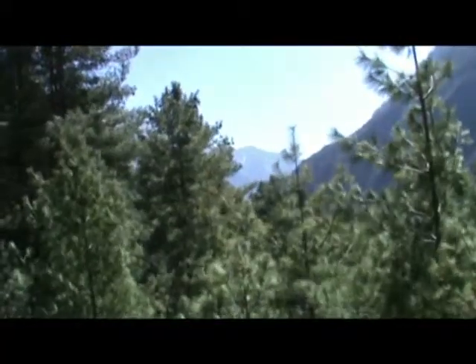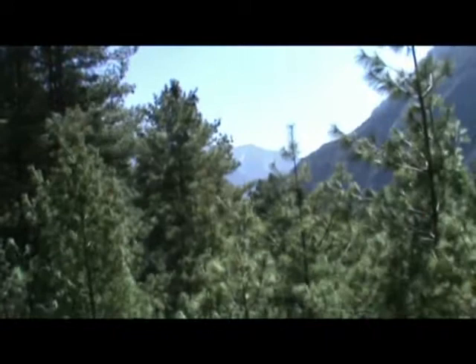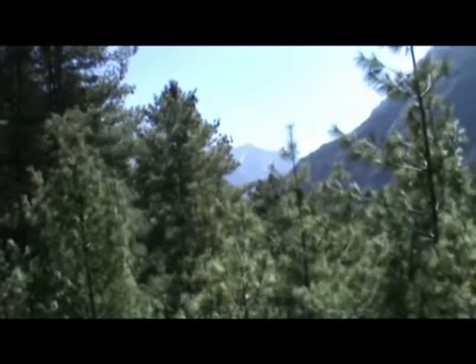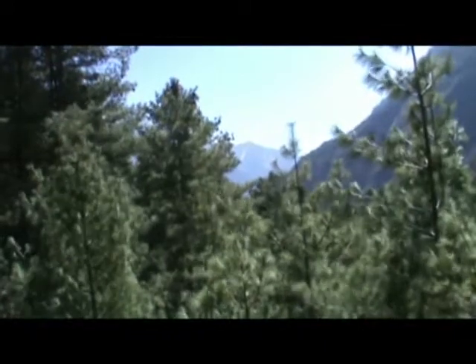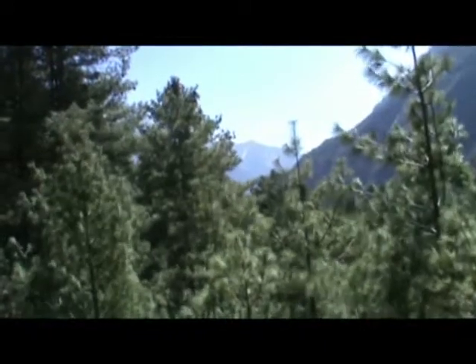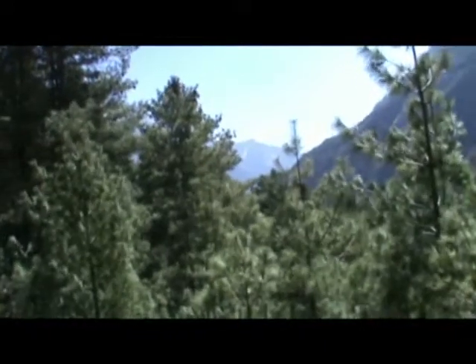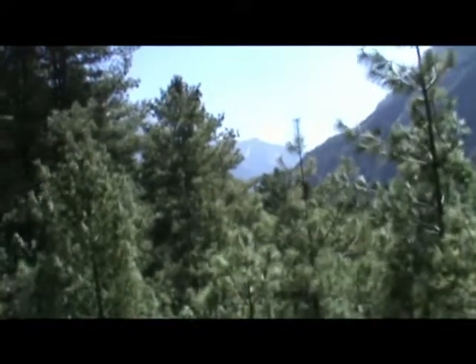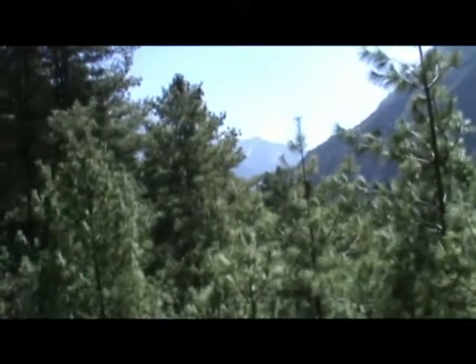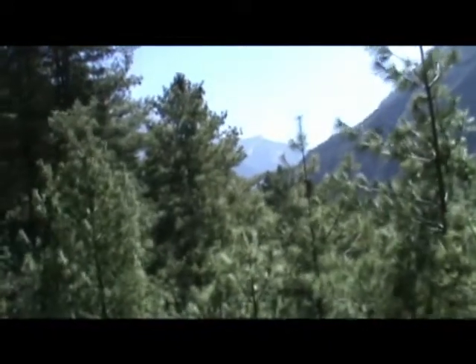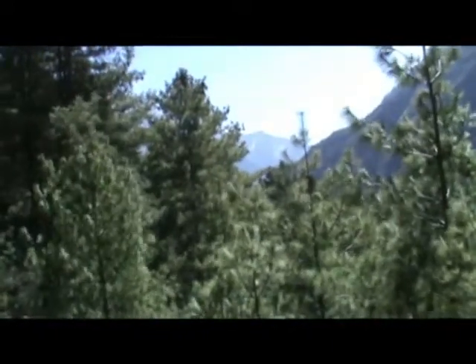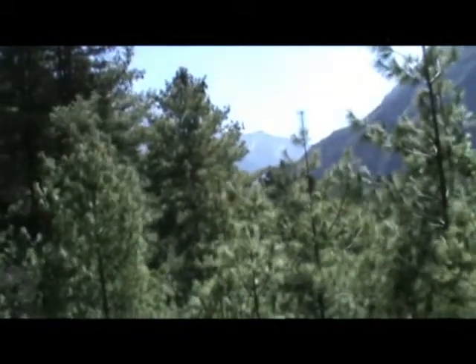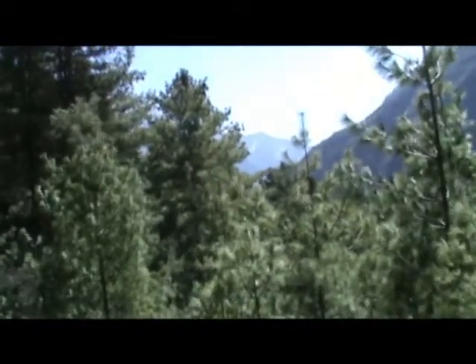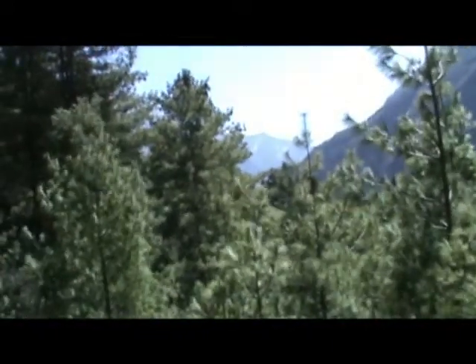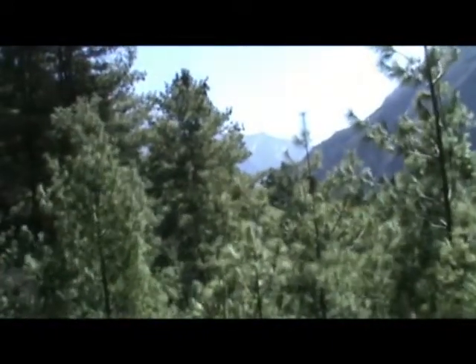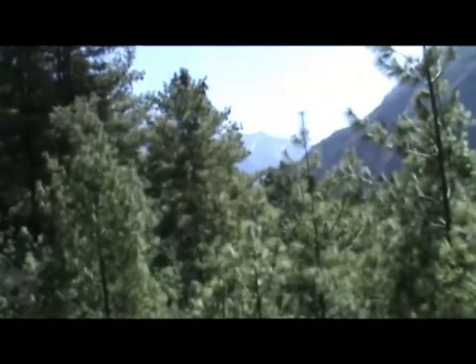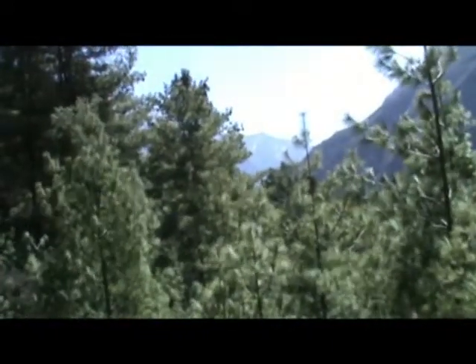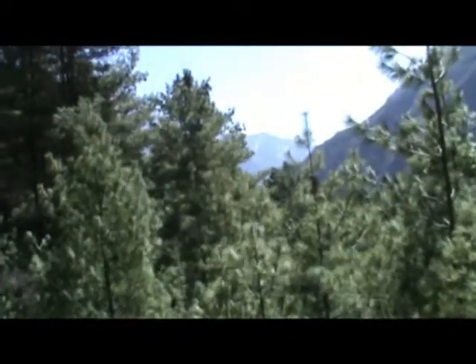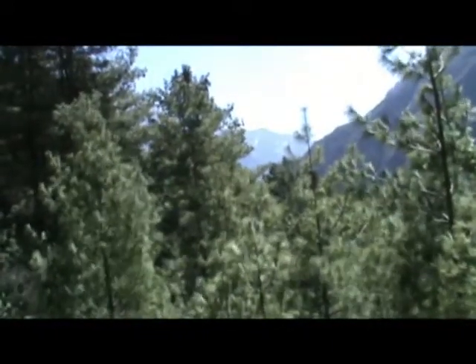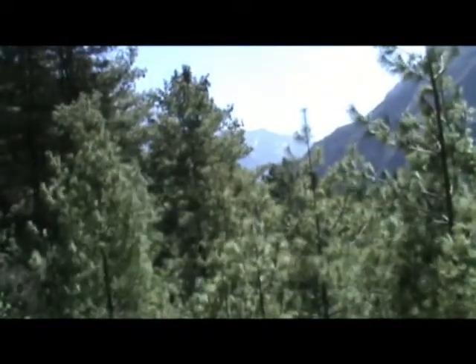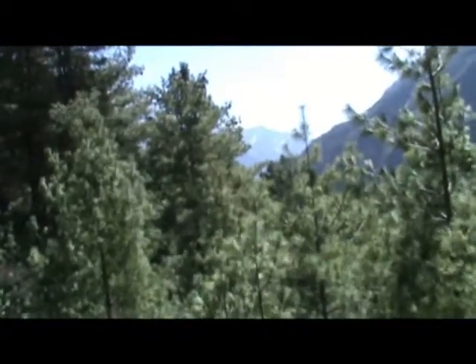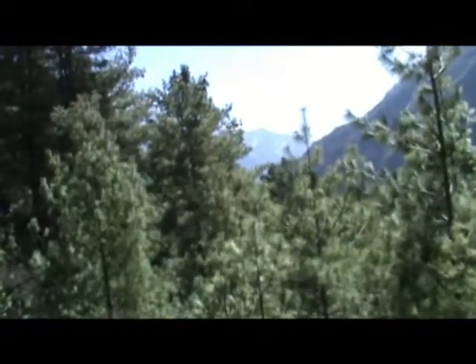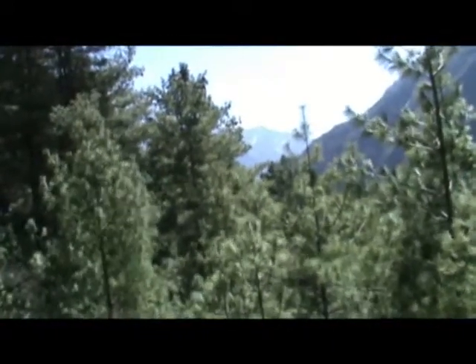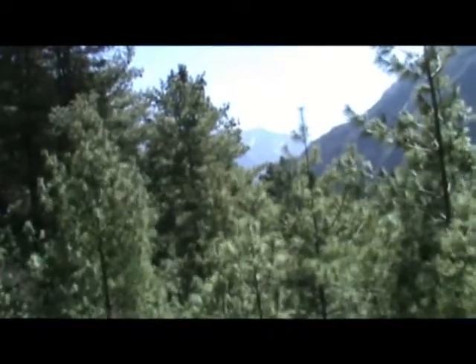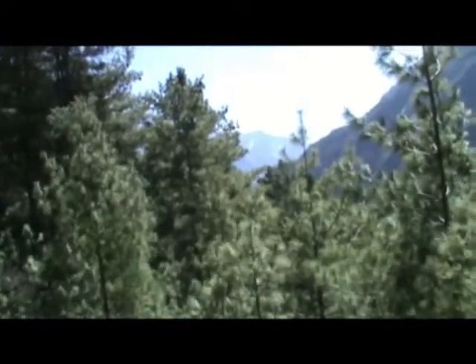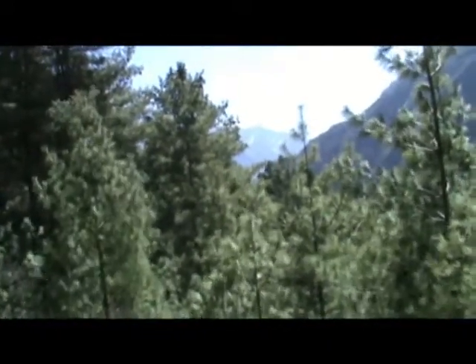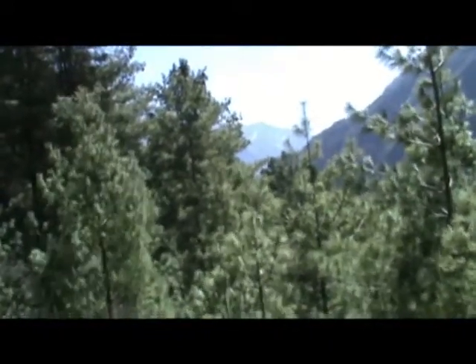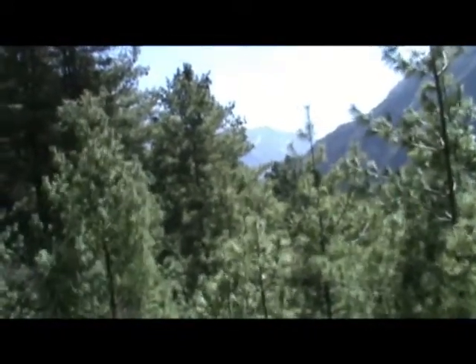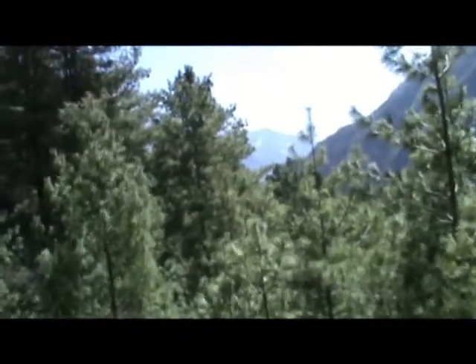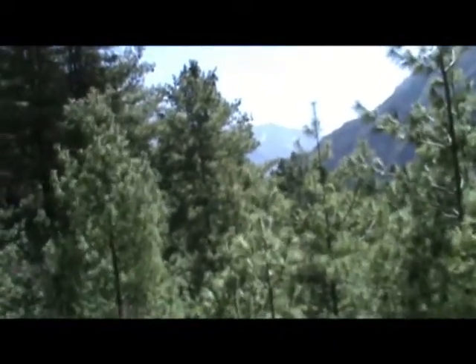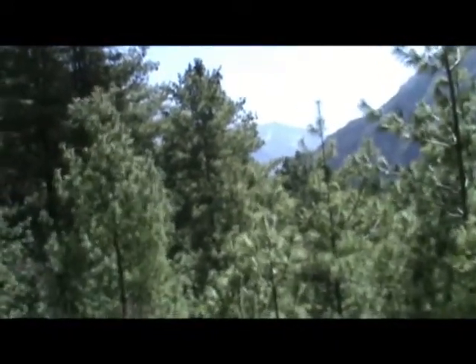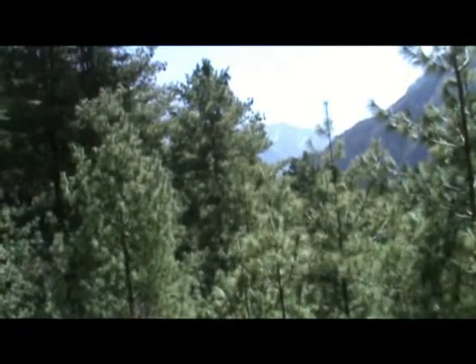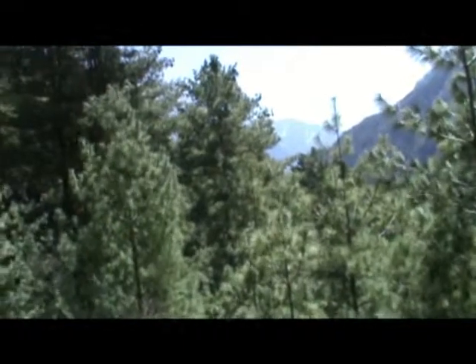This is the view from almost at the top — from Nepali, almost at the top.